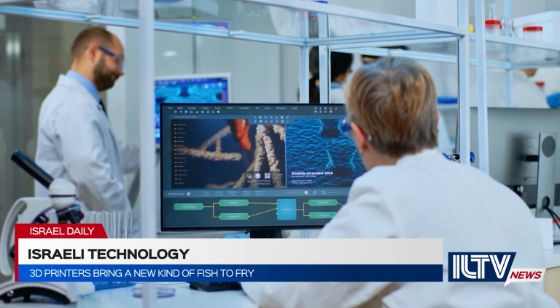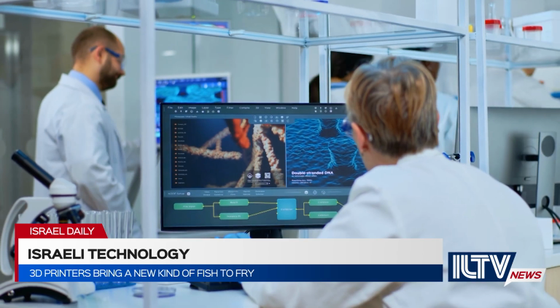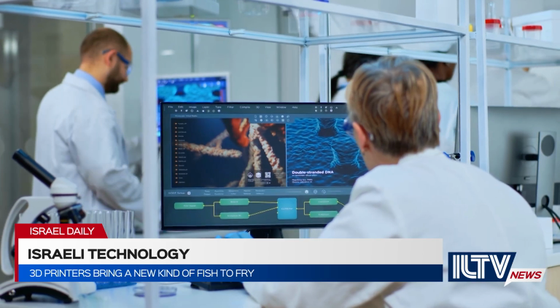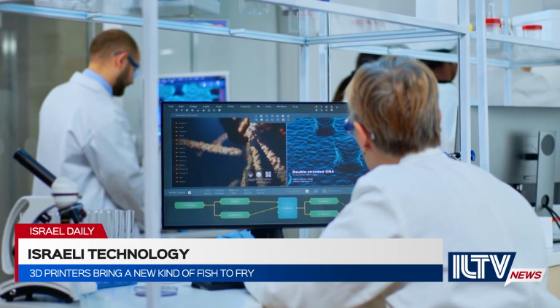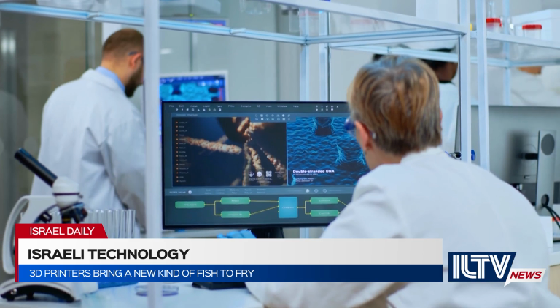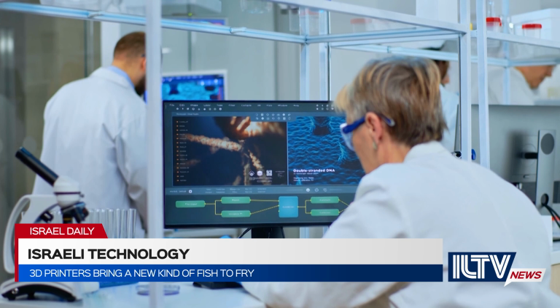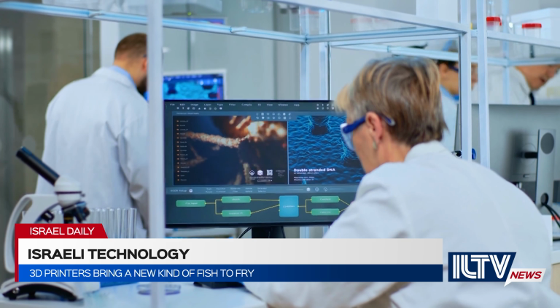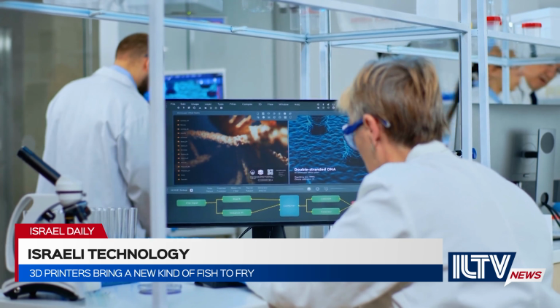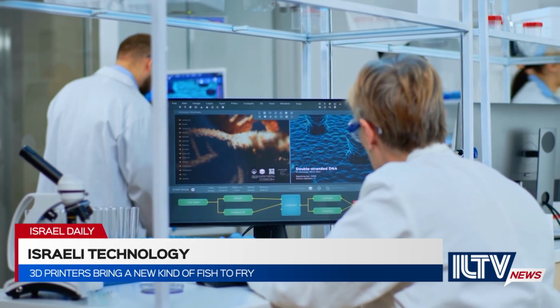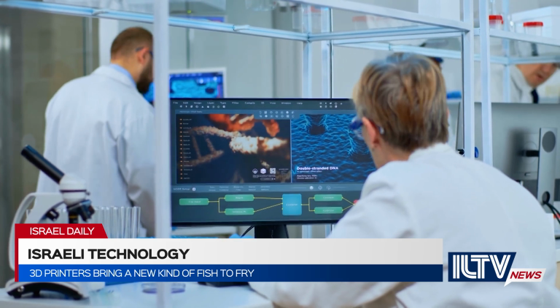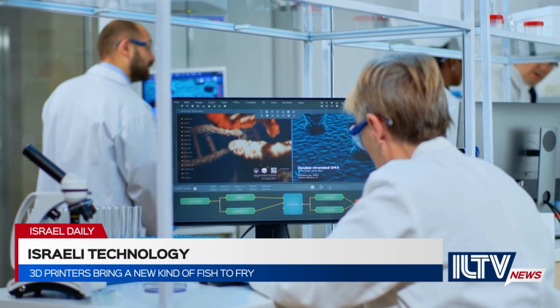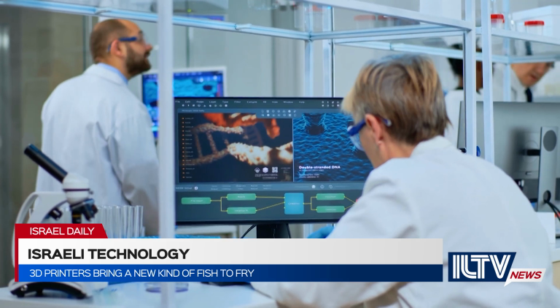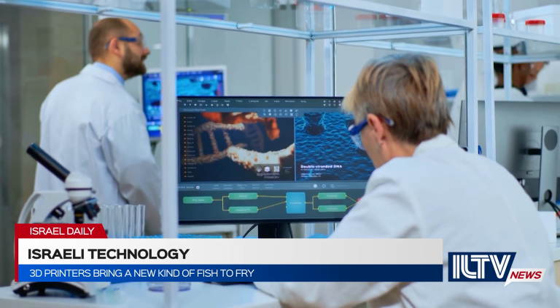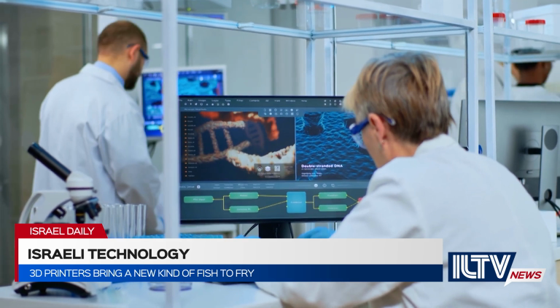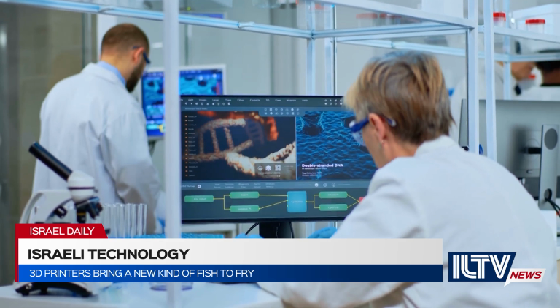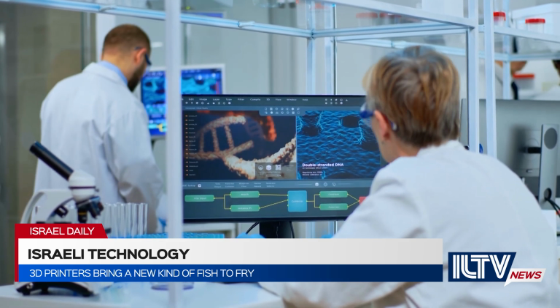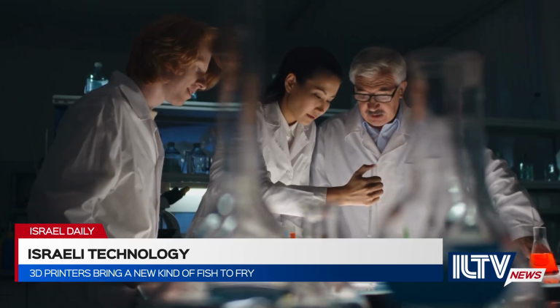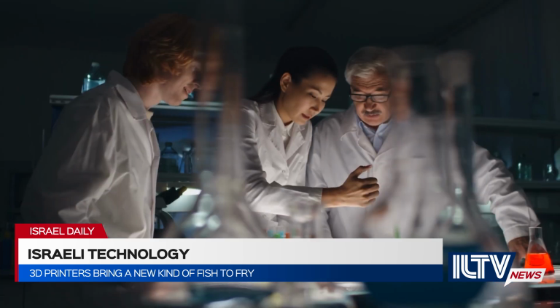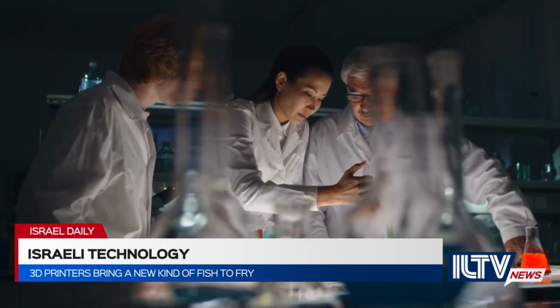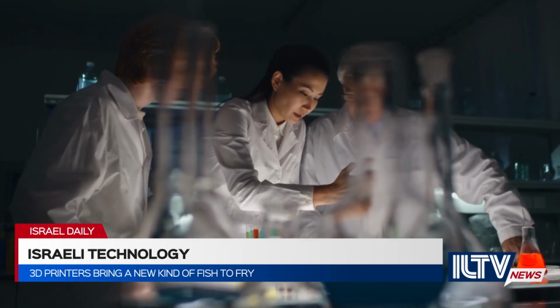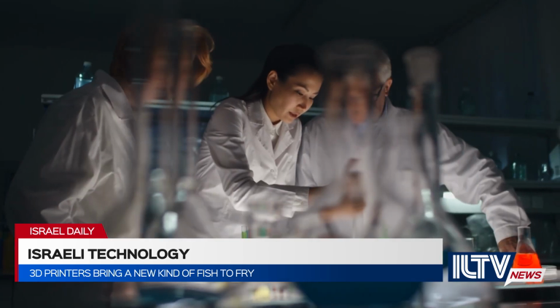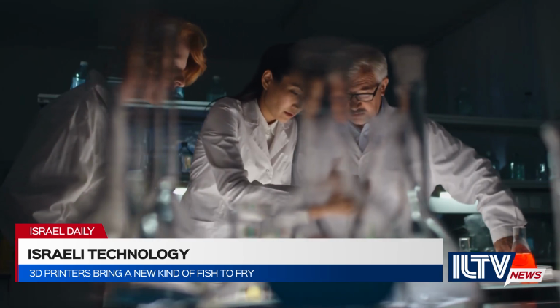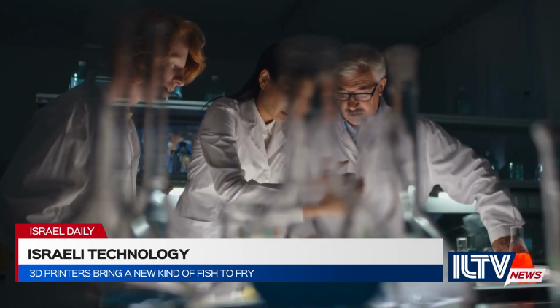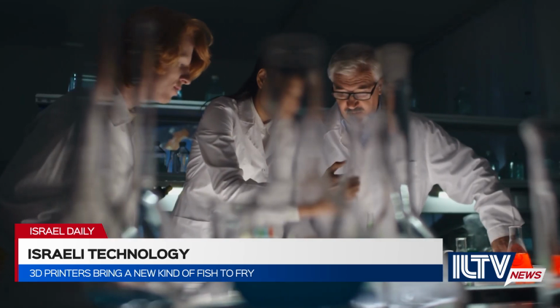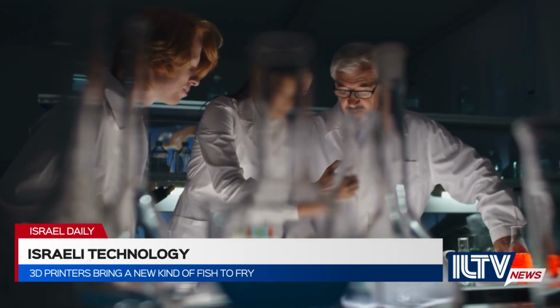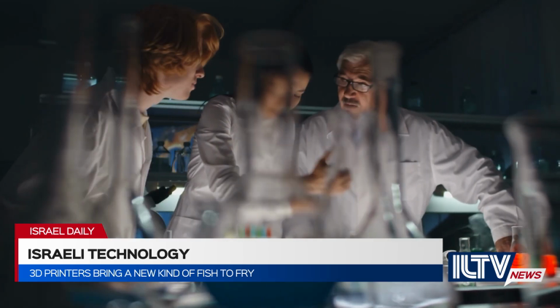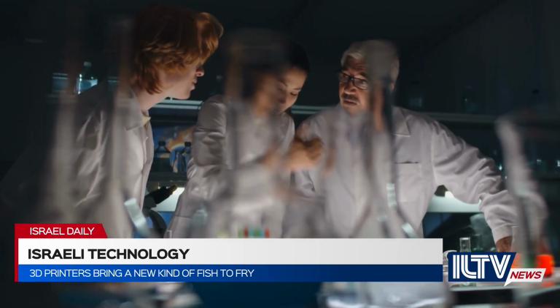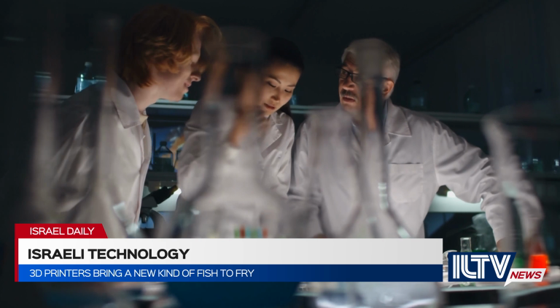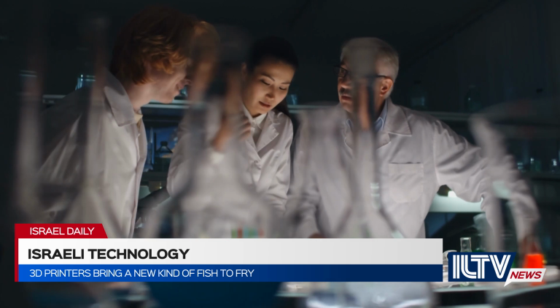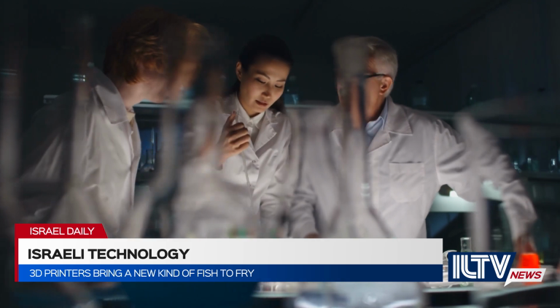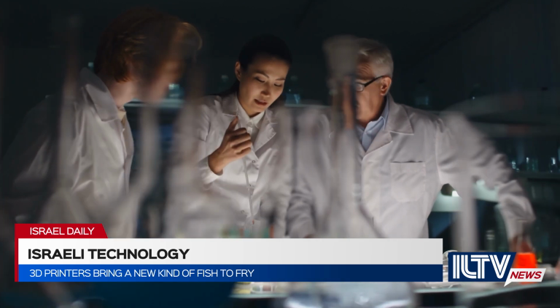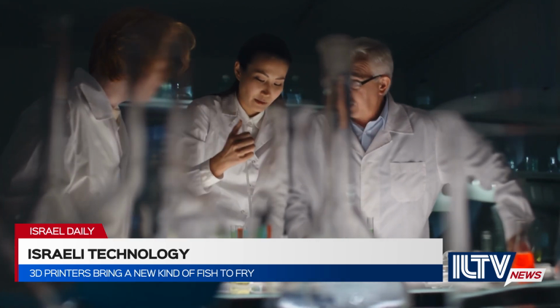Umami hopes to bring its first product to the market in 2024, starting in Singapore and in countries like the United States and Japan.